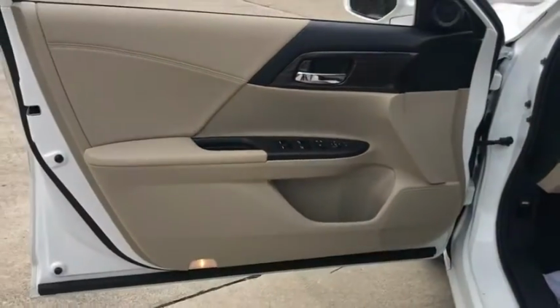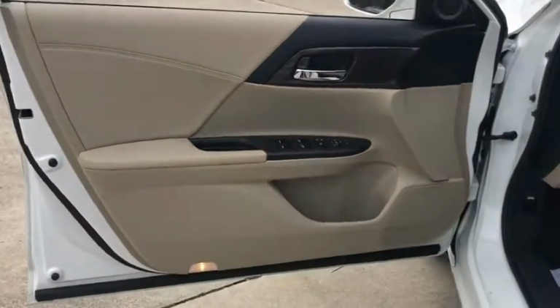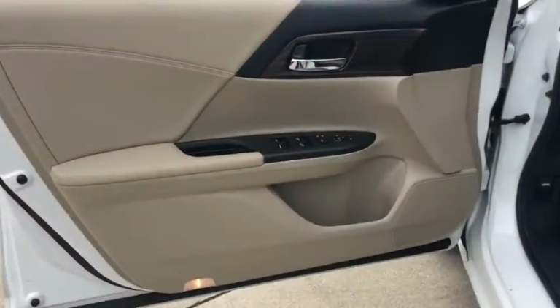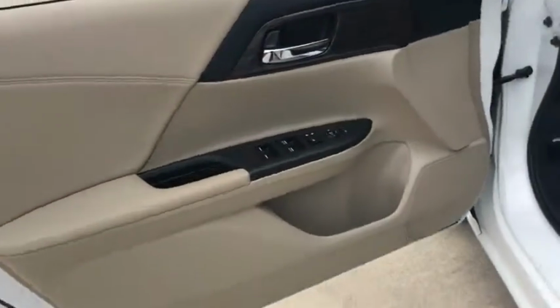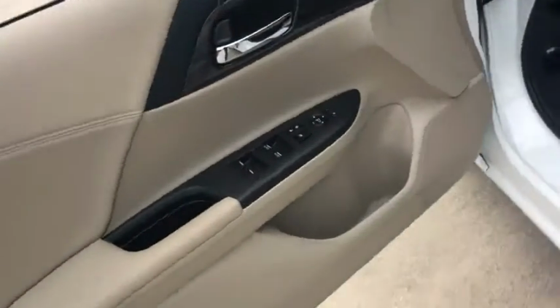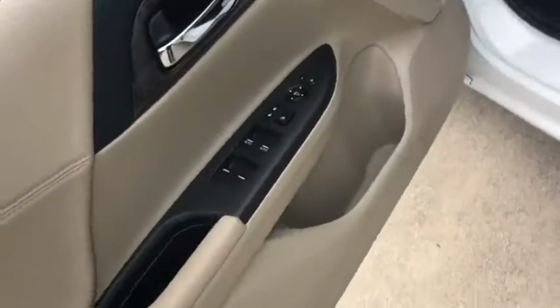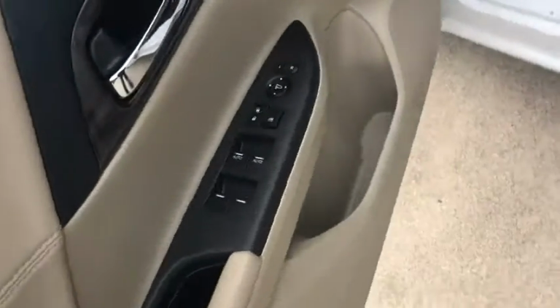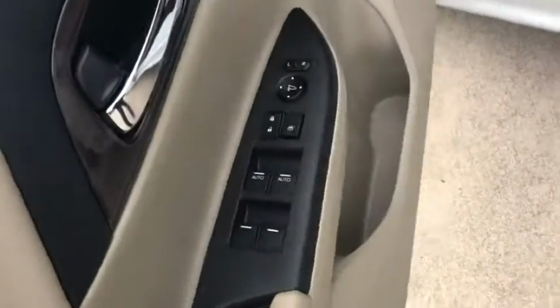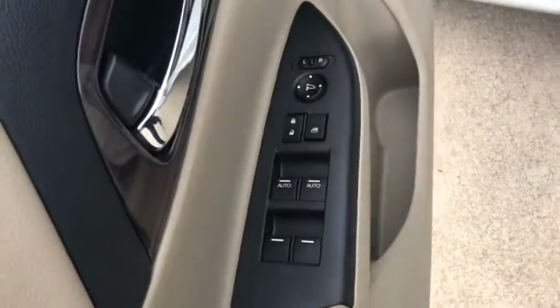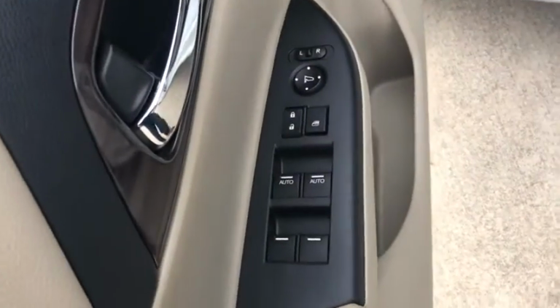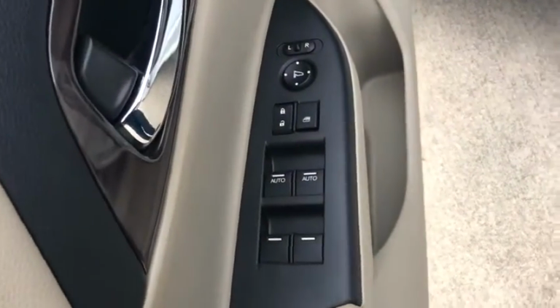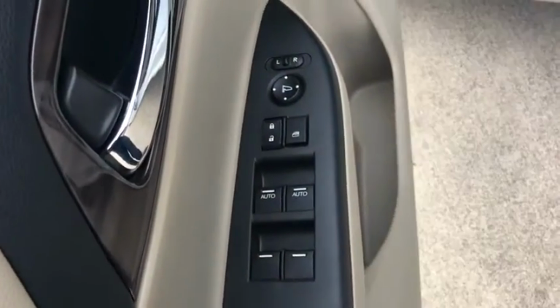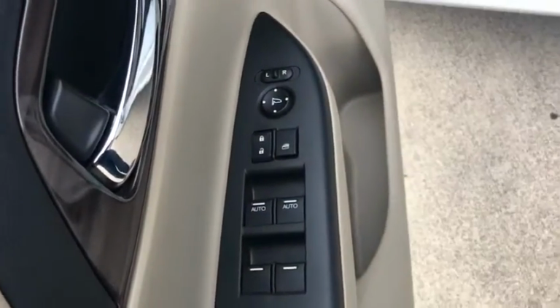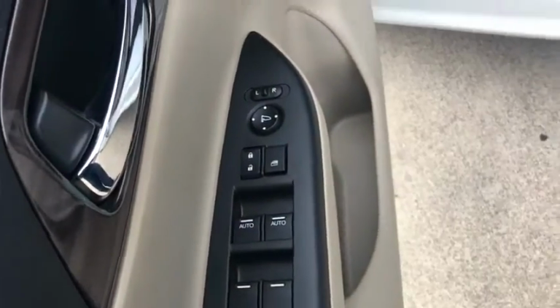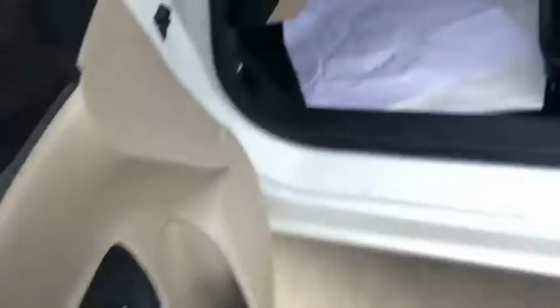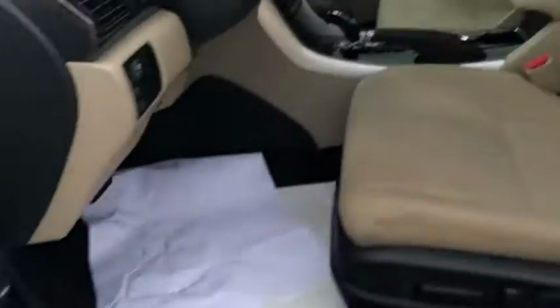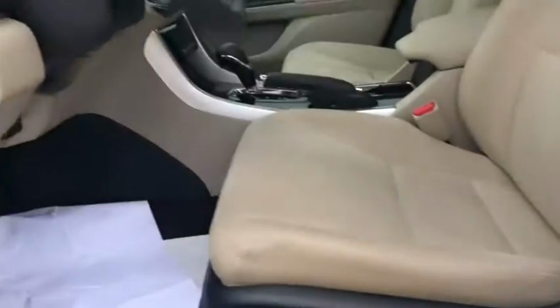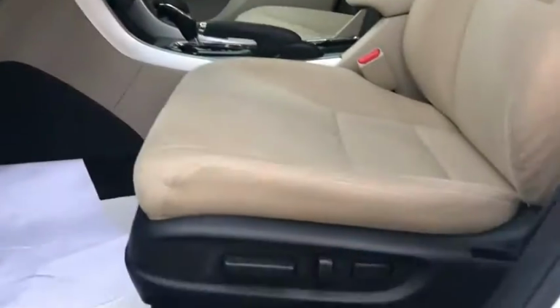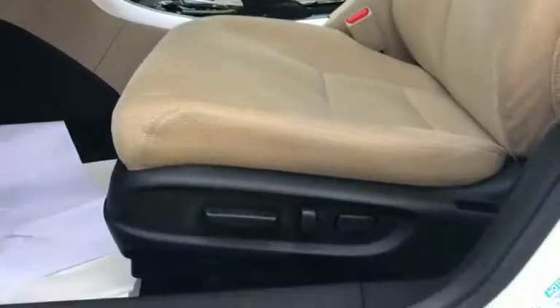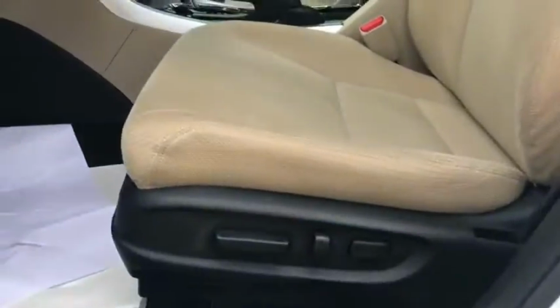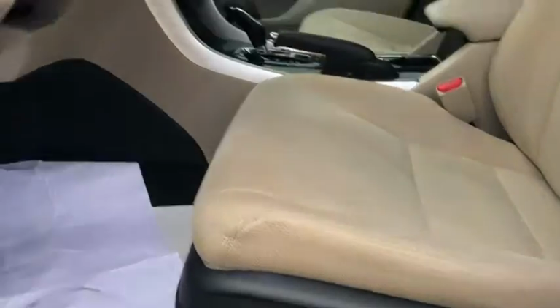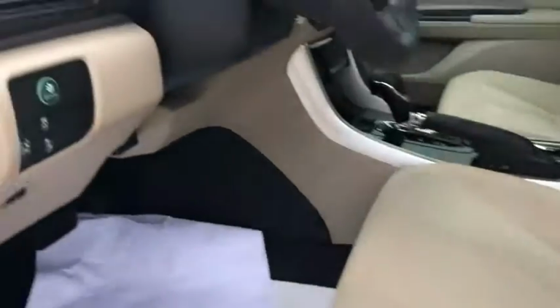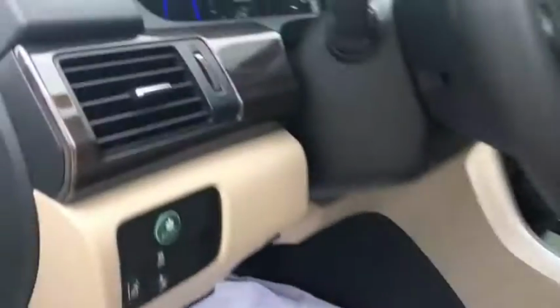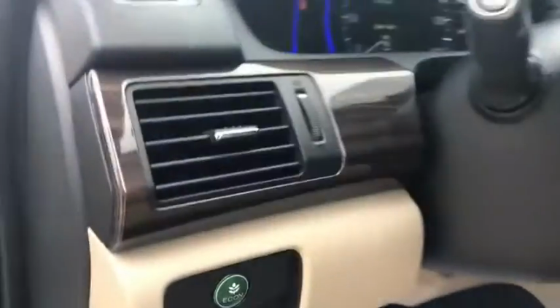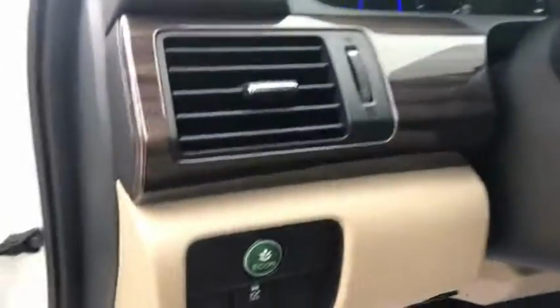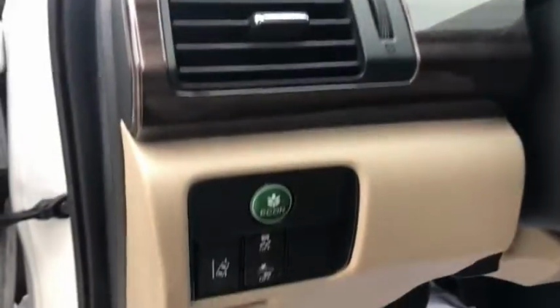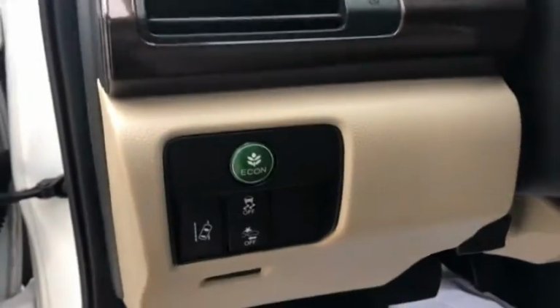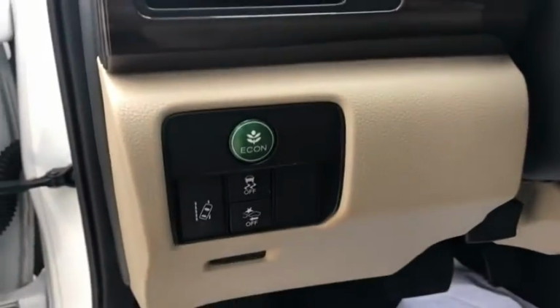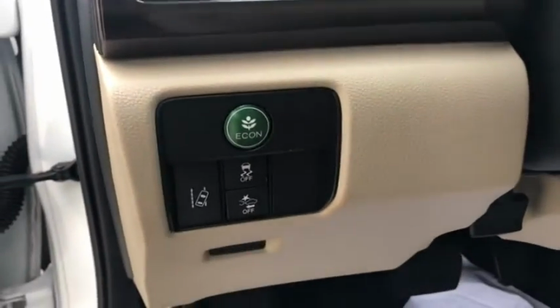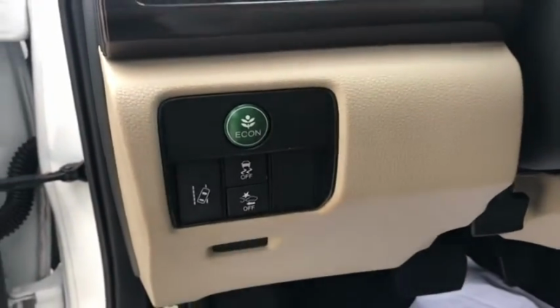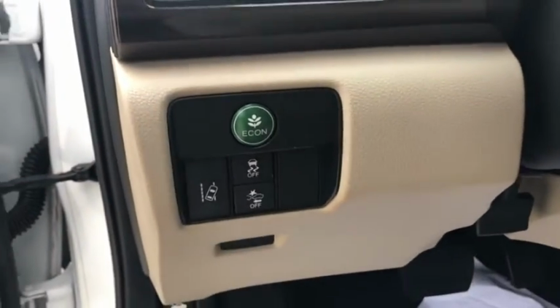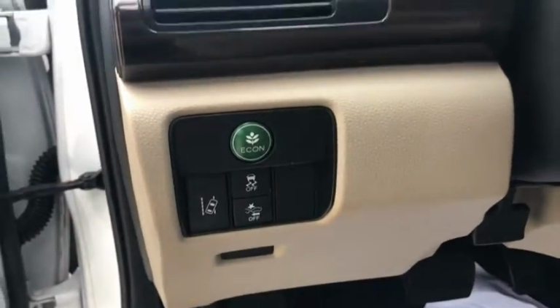Electronic stability control, power windows, security system, fog lights, remote keyless entry, overhead console.